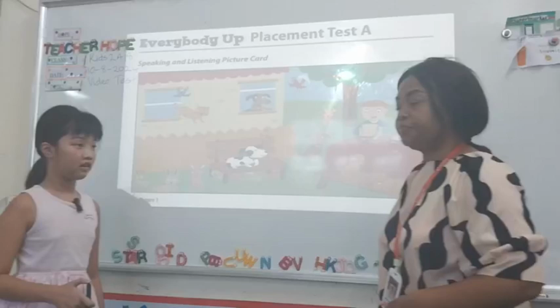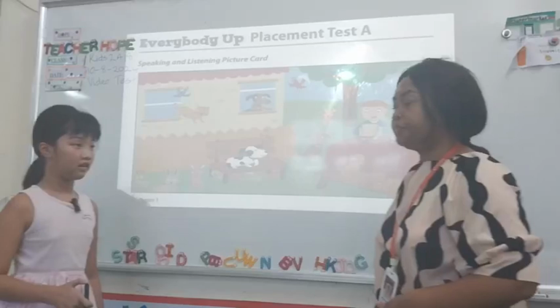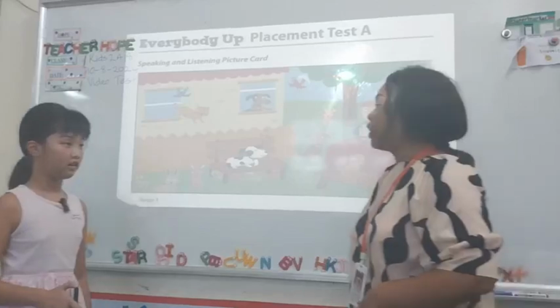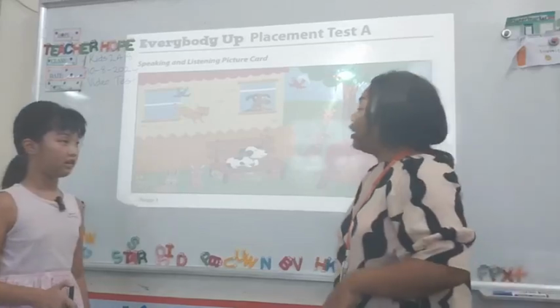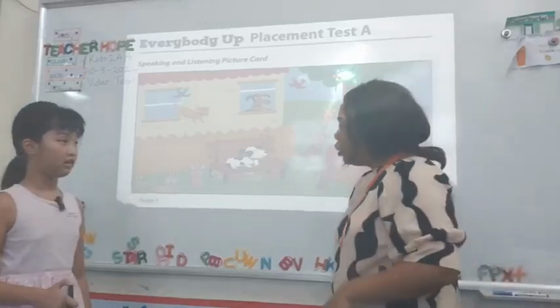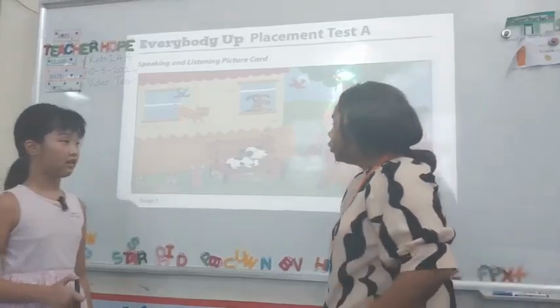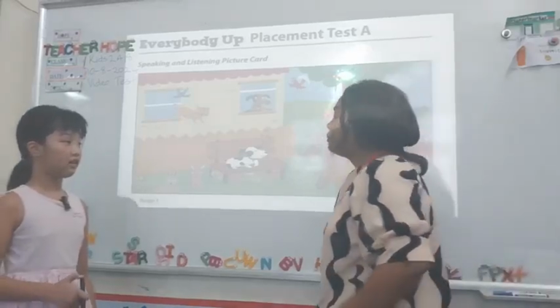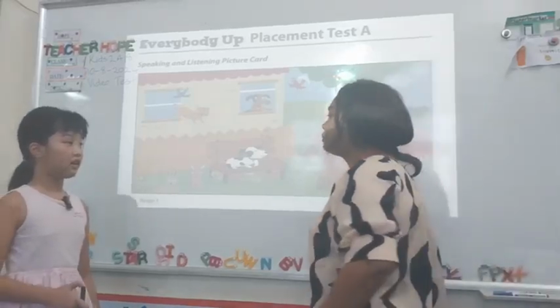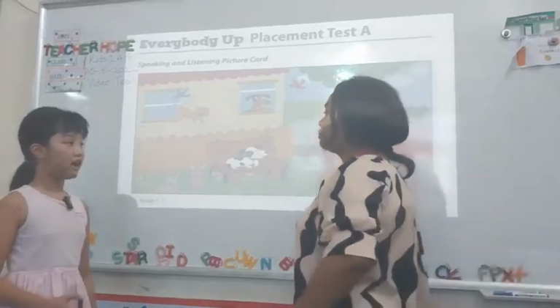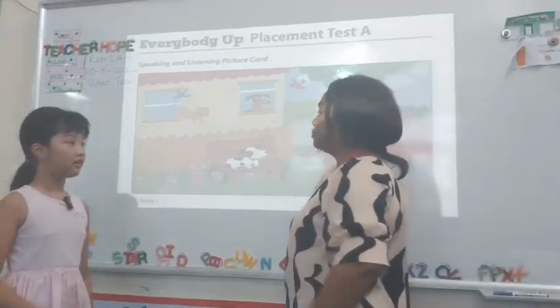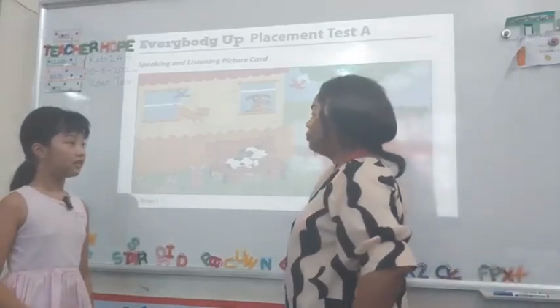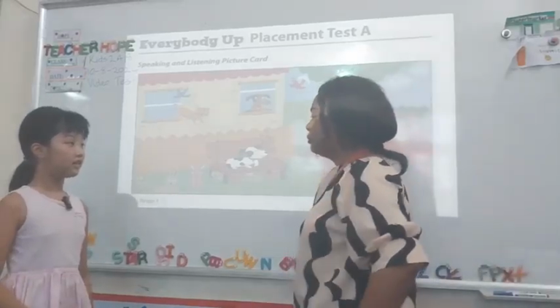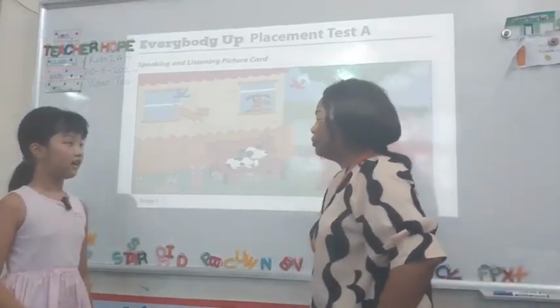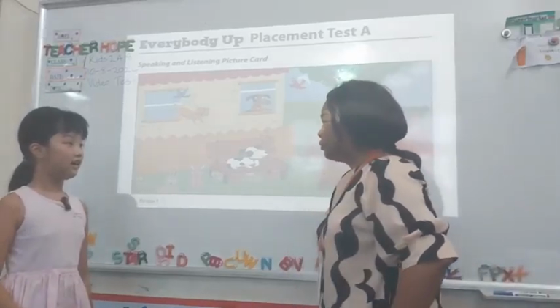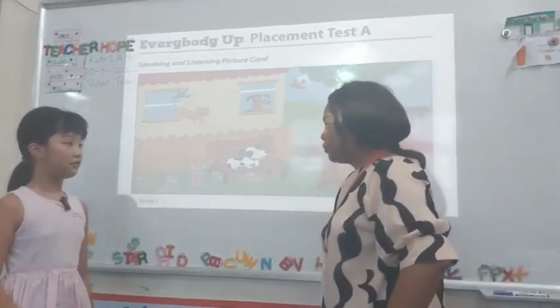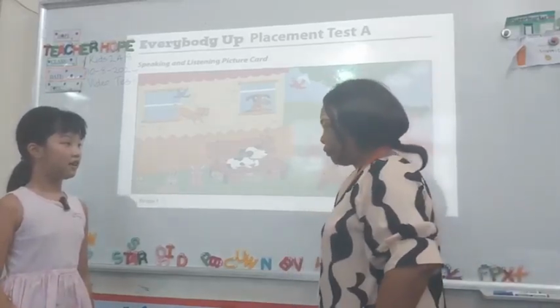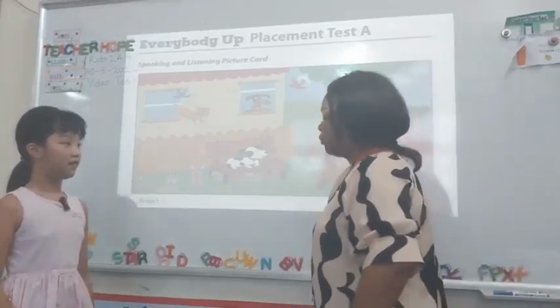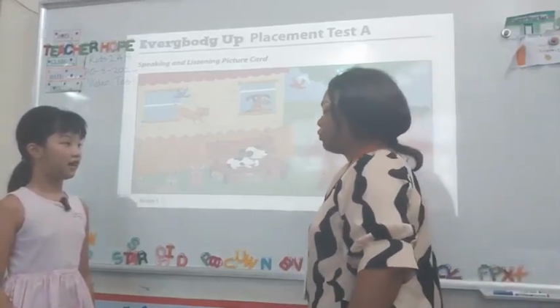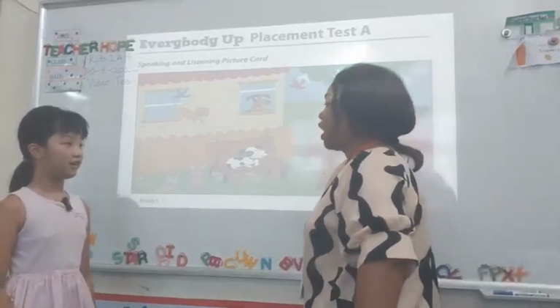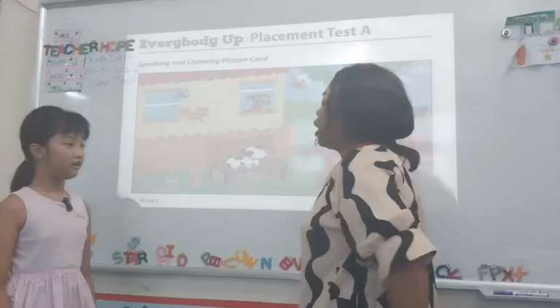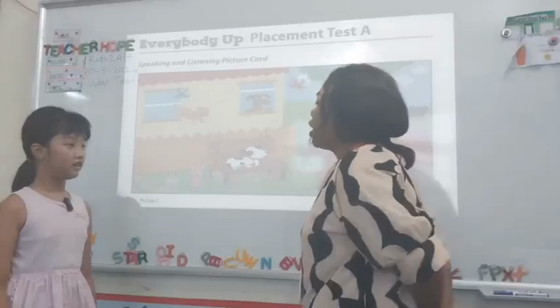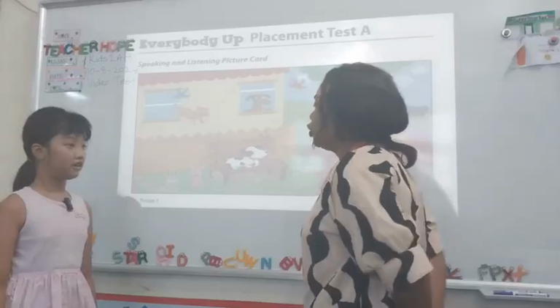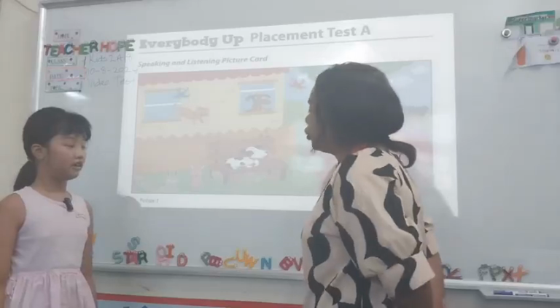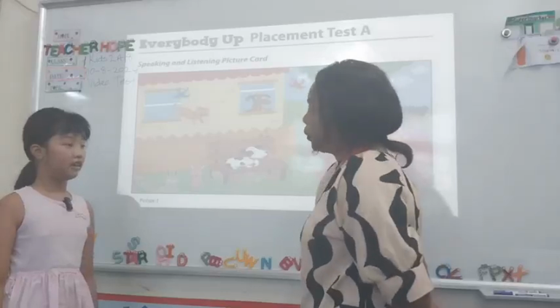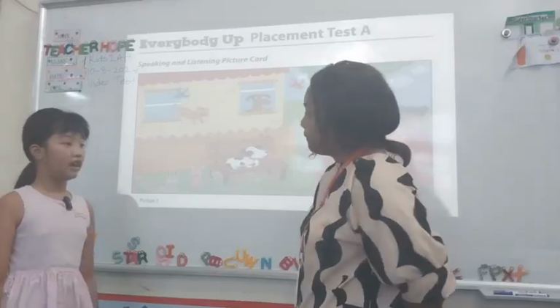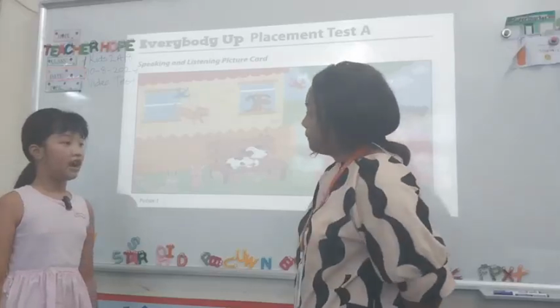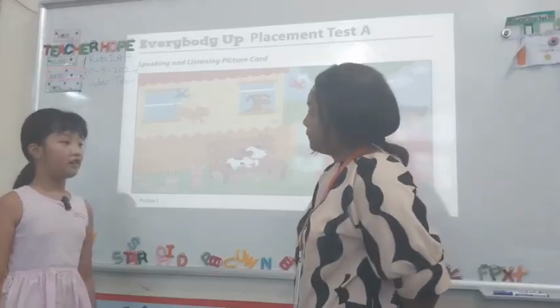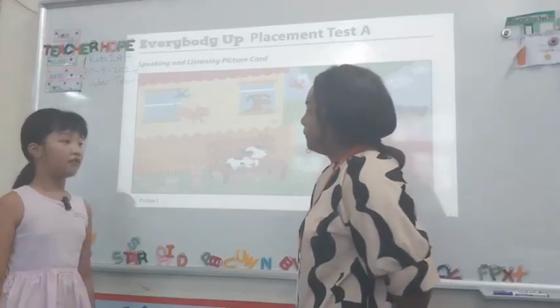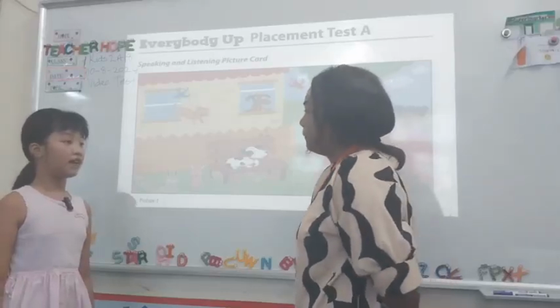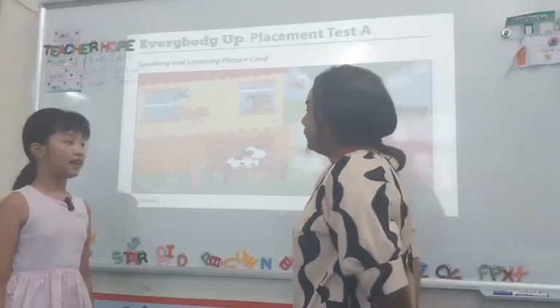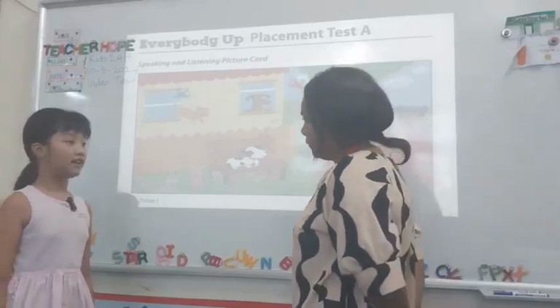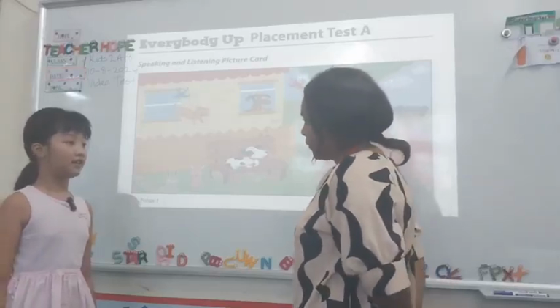Hello. Hello, teacher. Hello, my friend. How are you? I'm fine. Thank you.